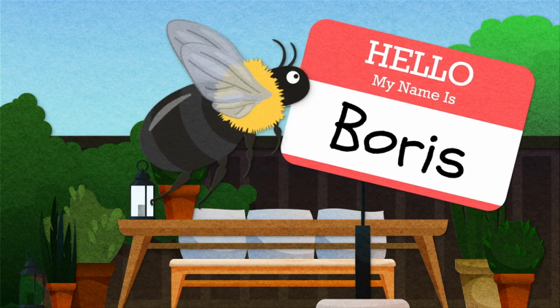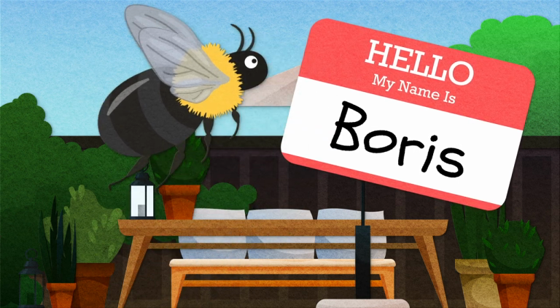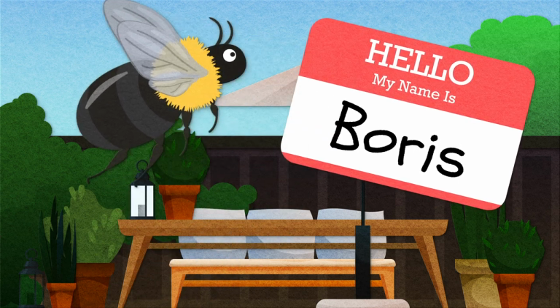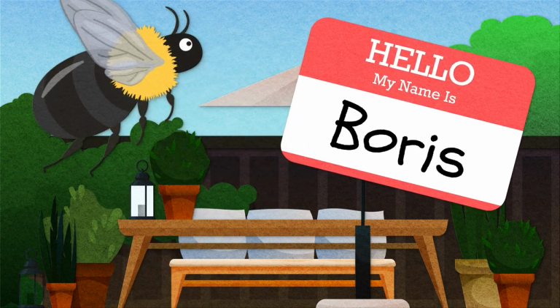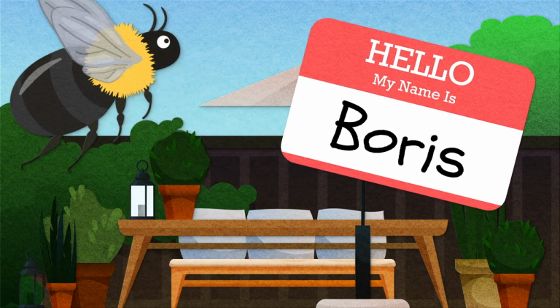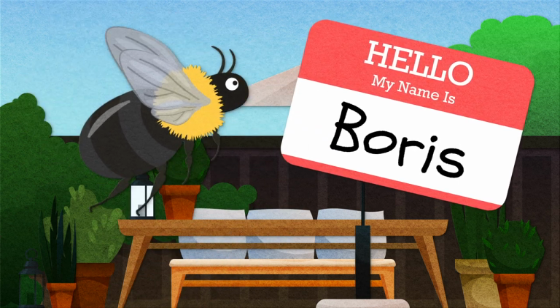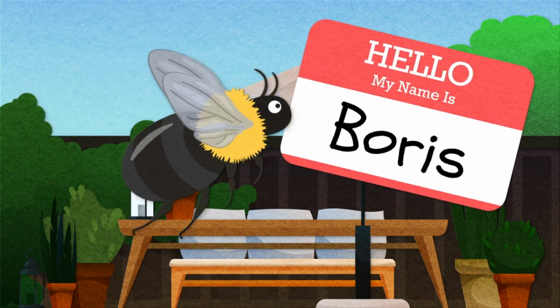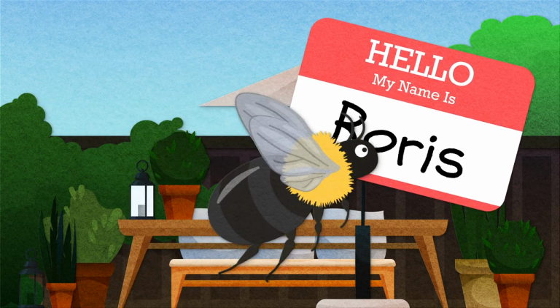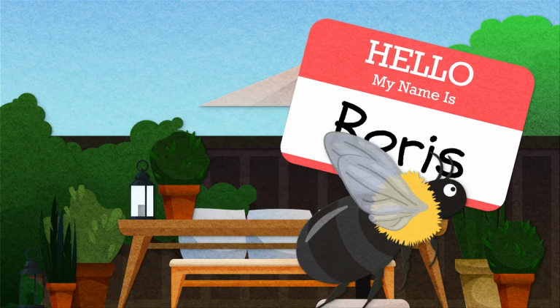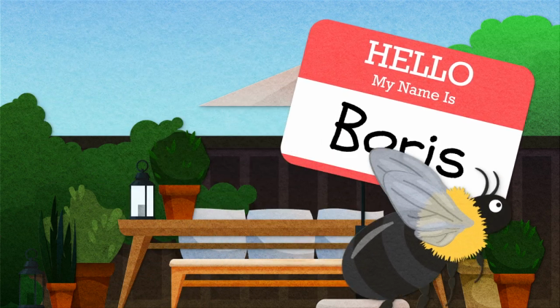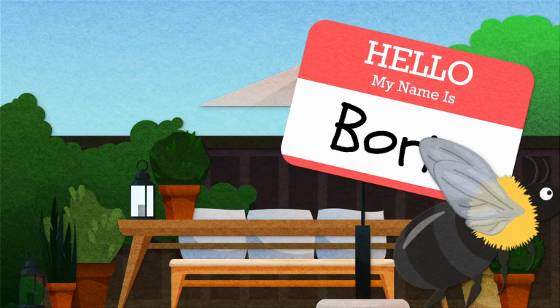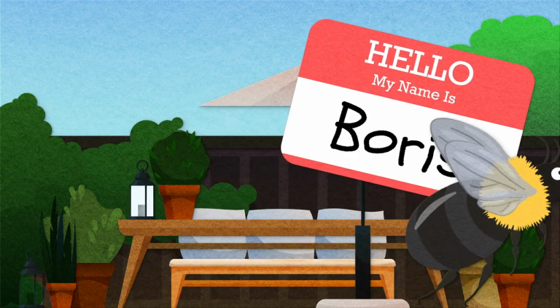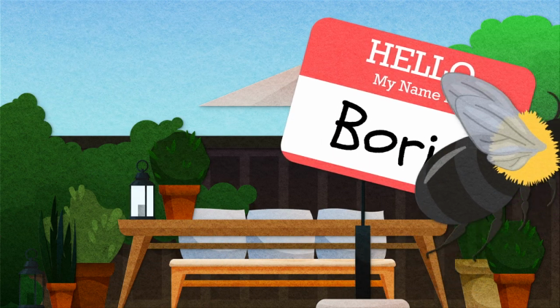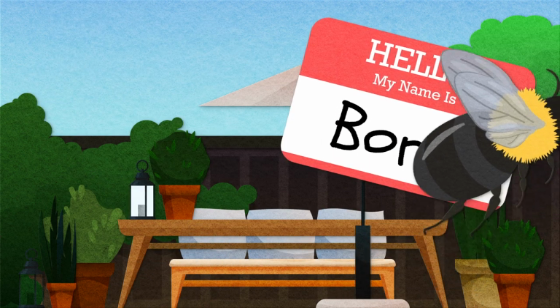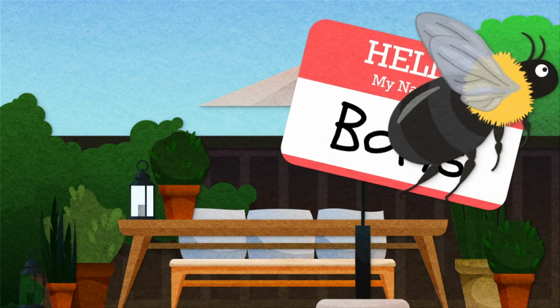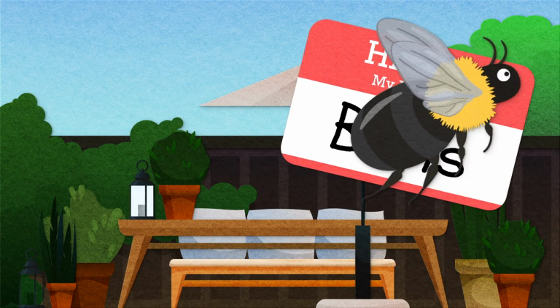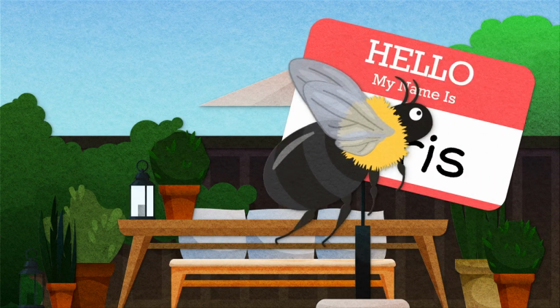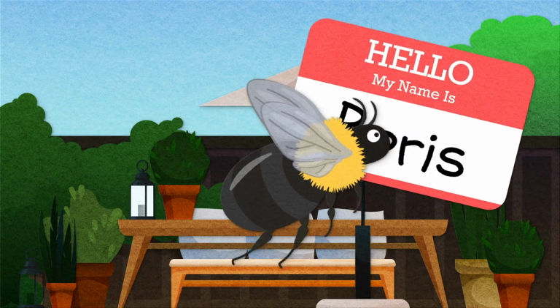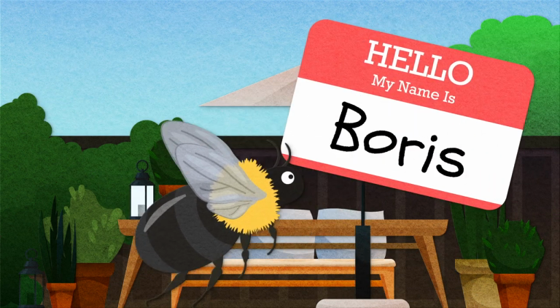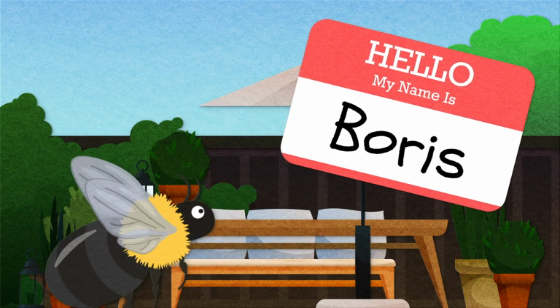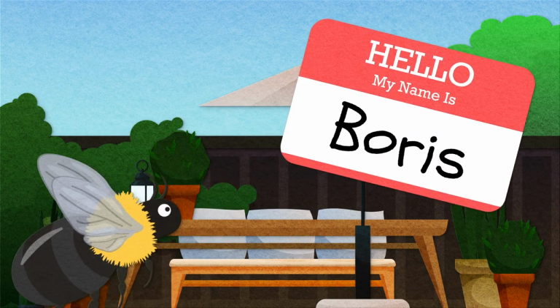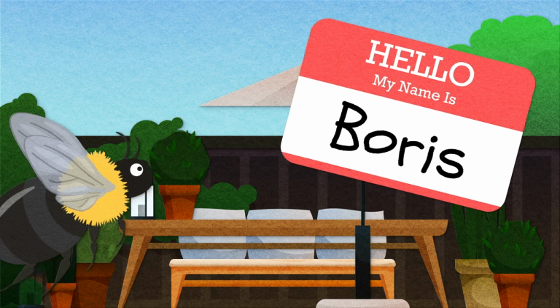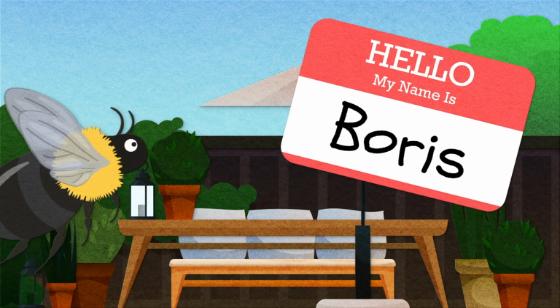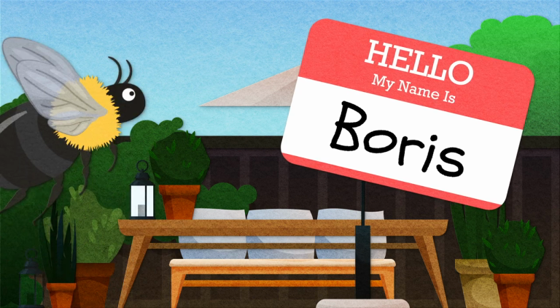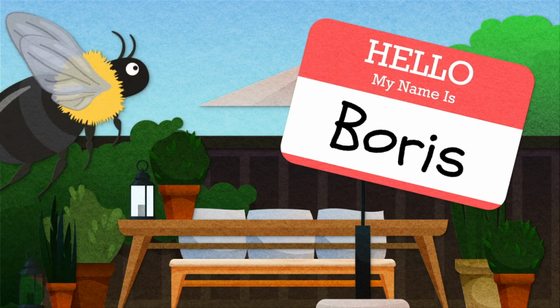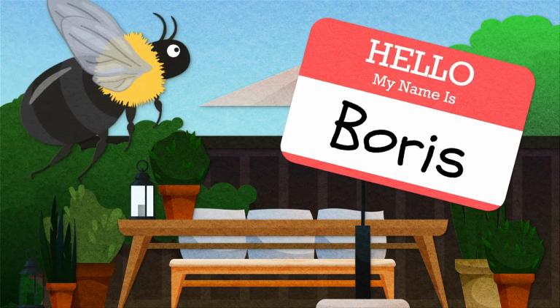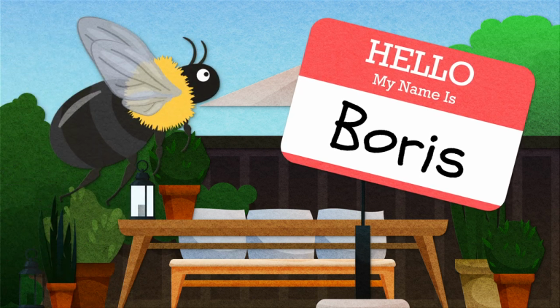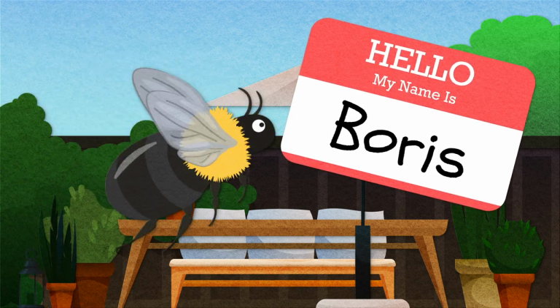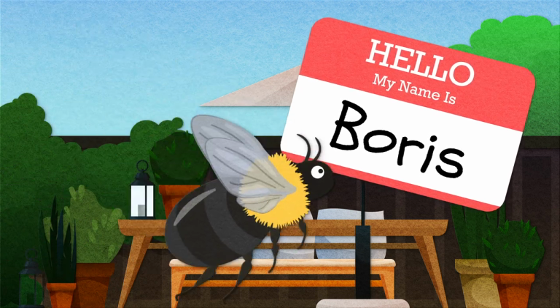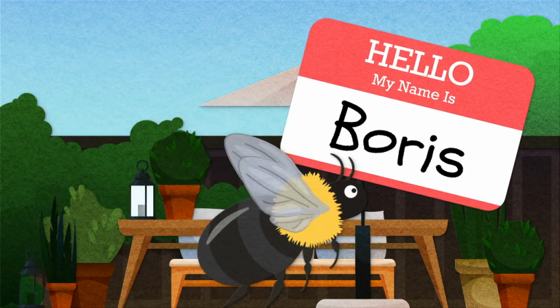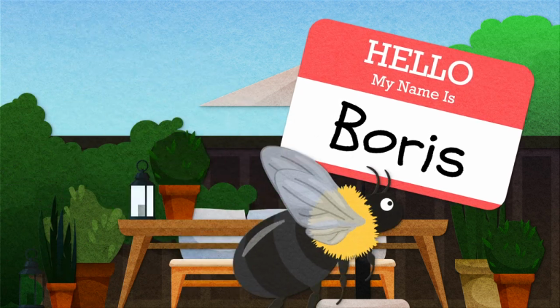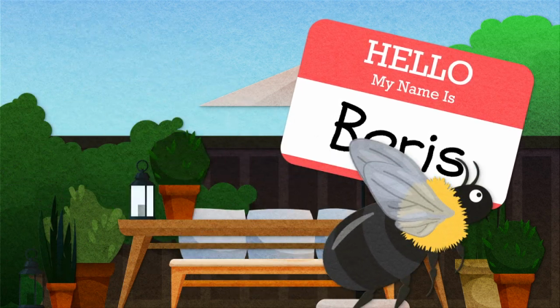What the heck is Boris doing? And what the heck is a carpenter bee? And how can I get rid of carpenter bees without killing them?